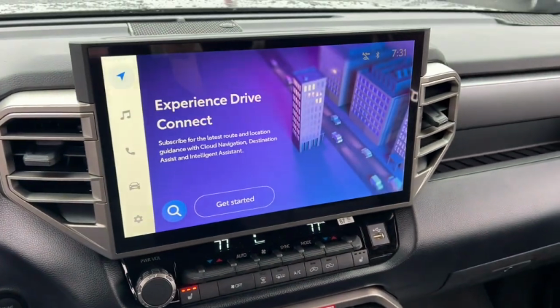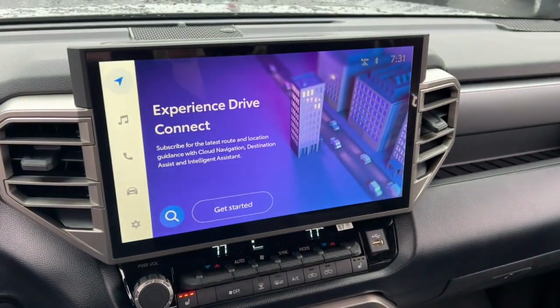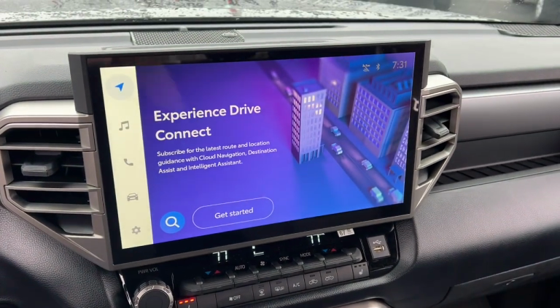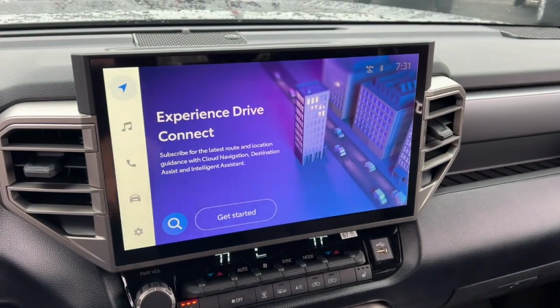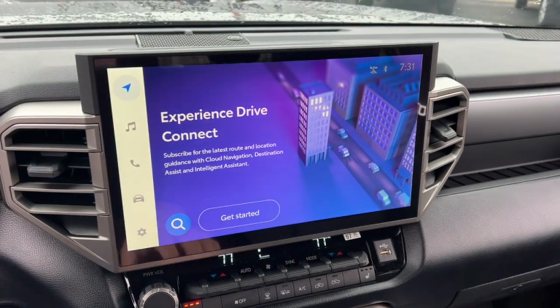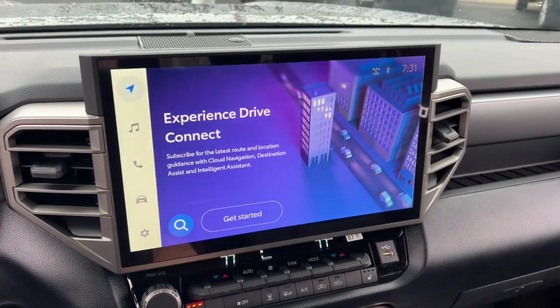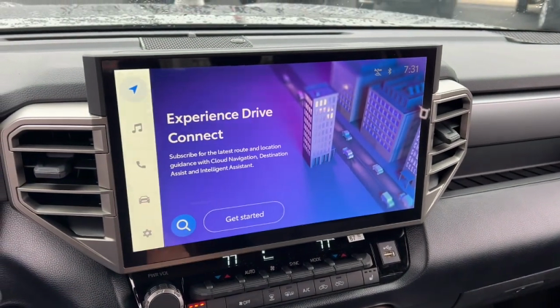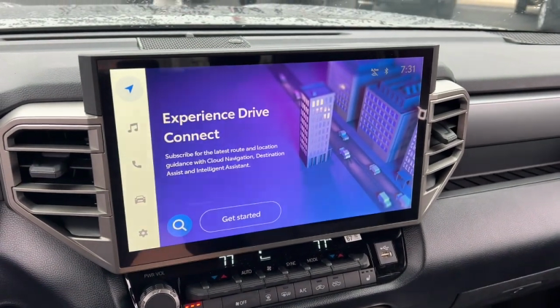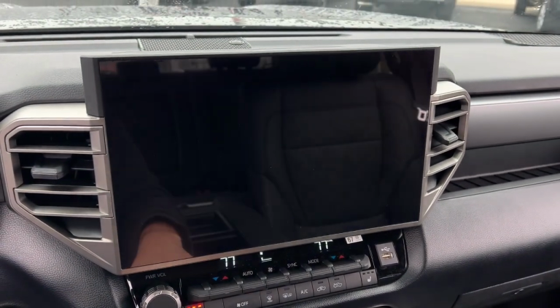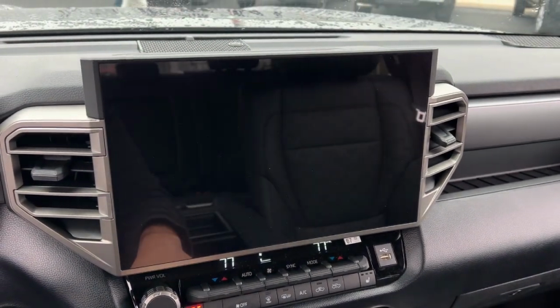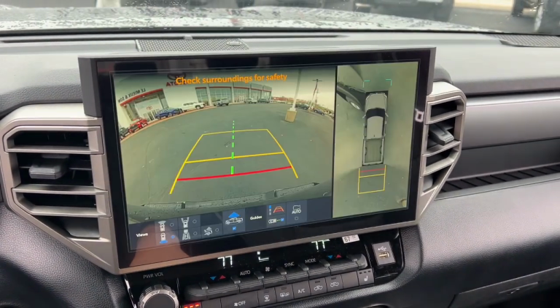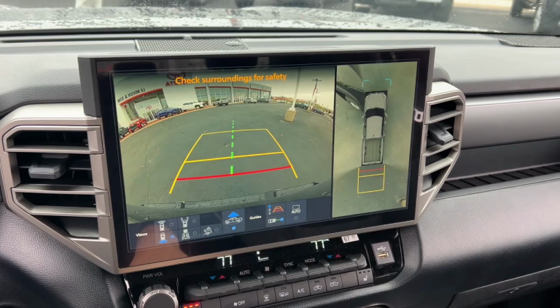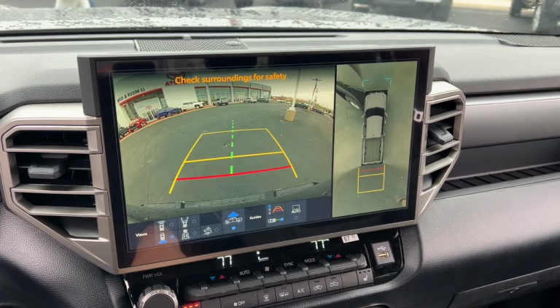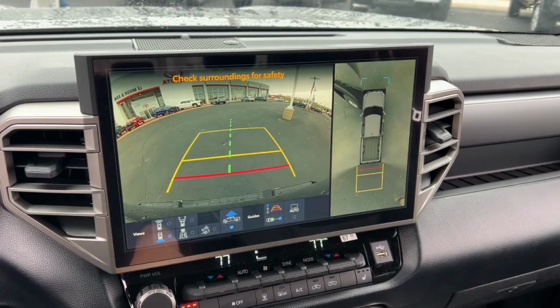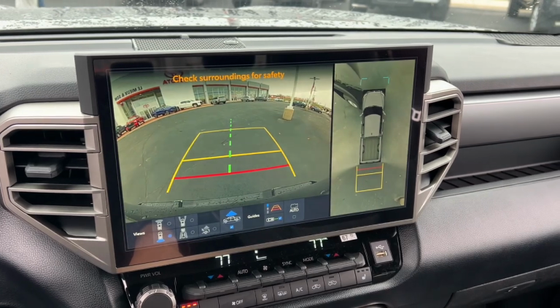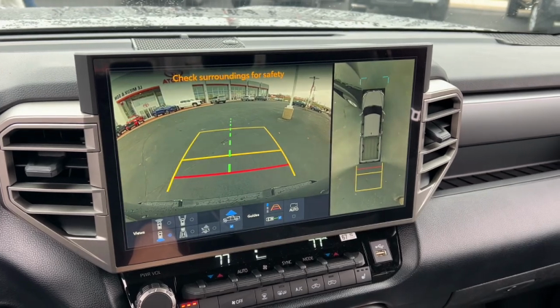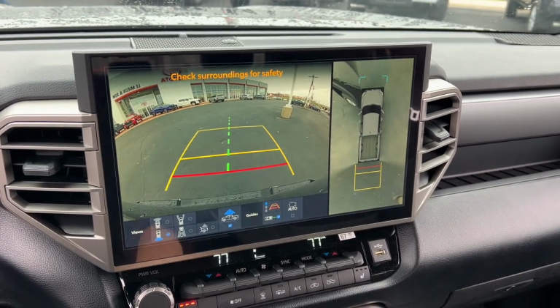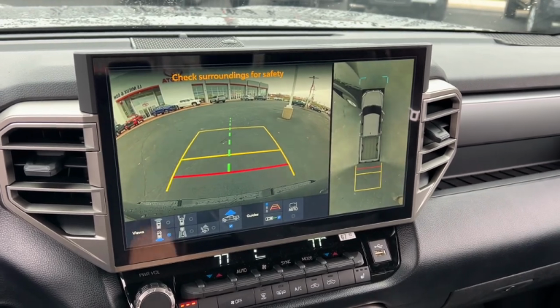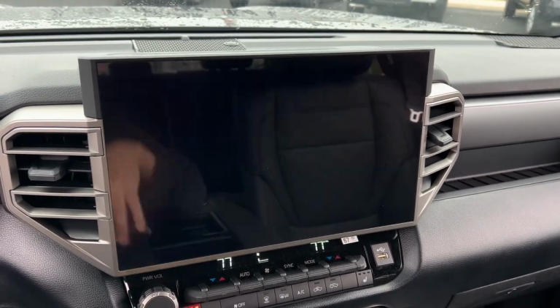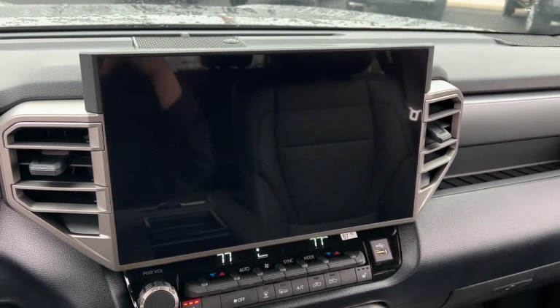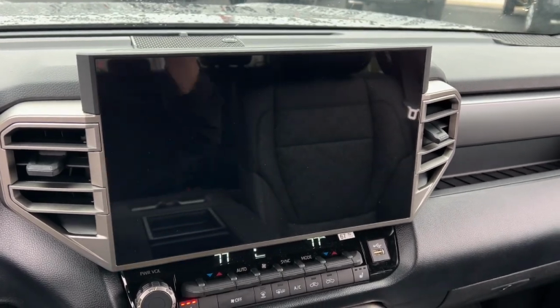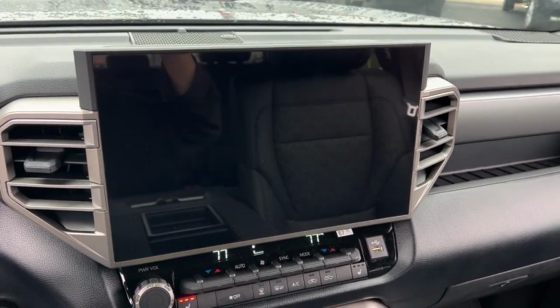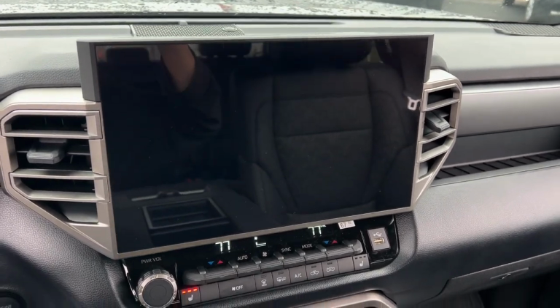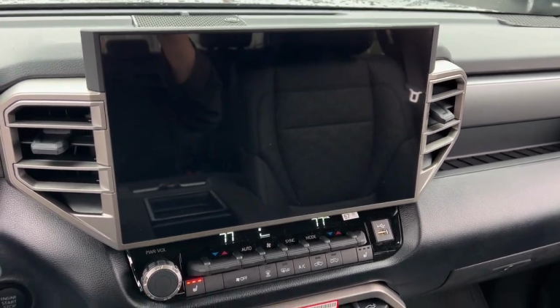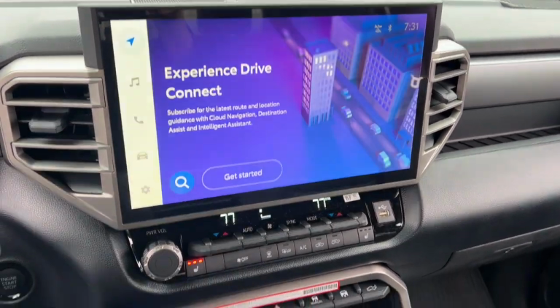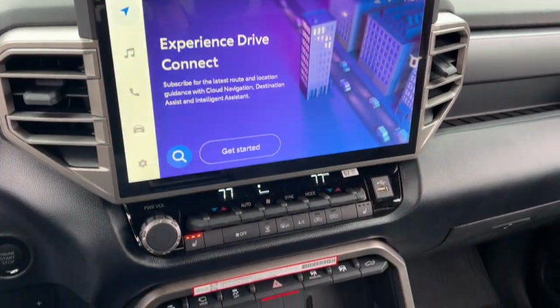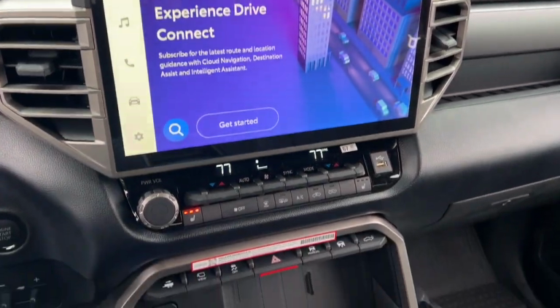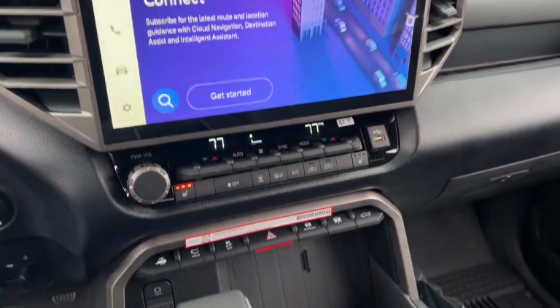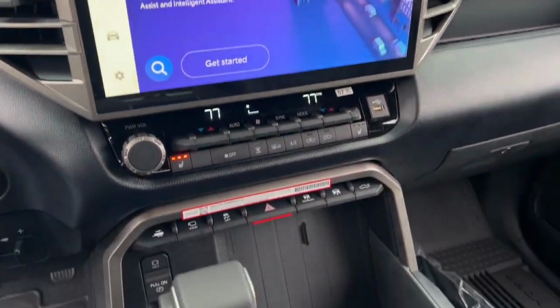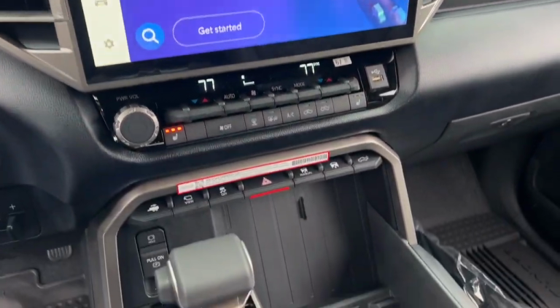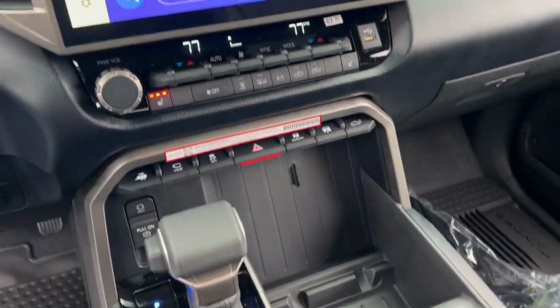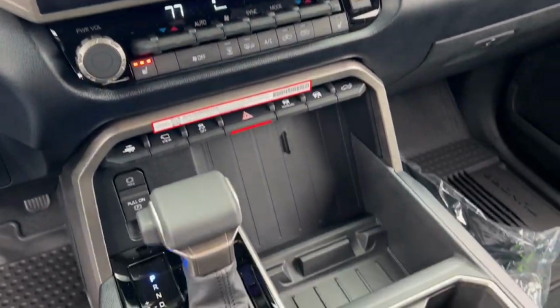Additional features include fog lamps, heated mirrors, aluminum wheels, heated front seats, and a blind spot monitor.